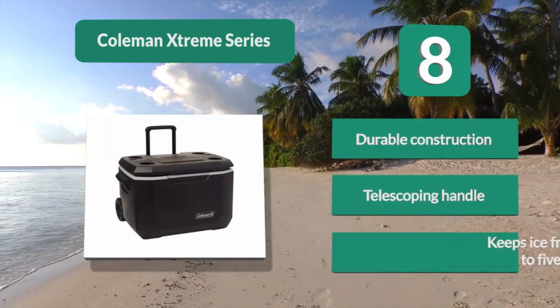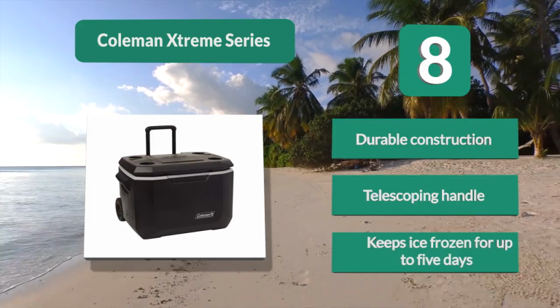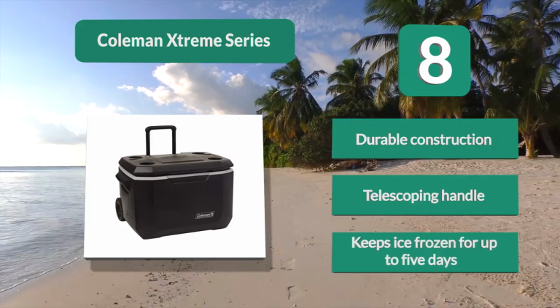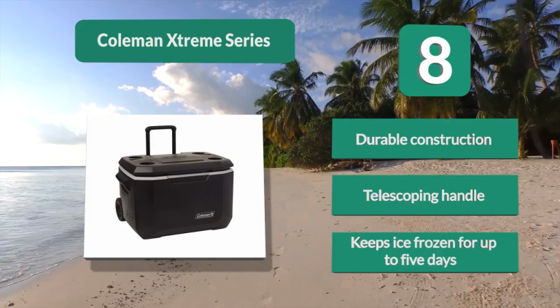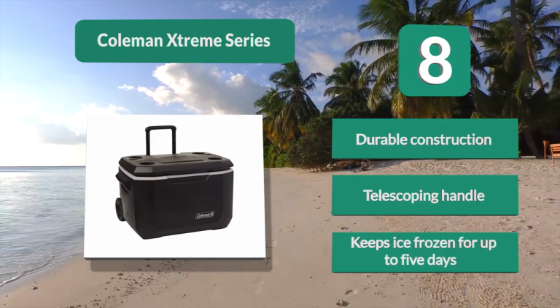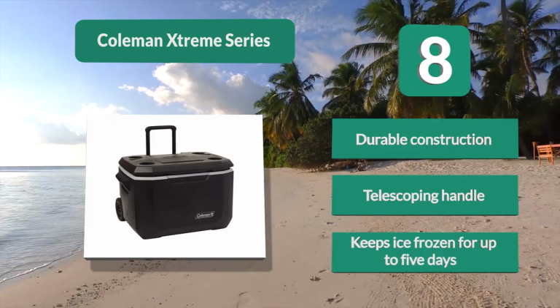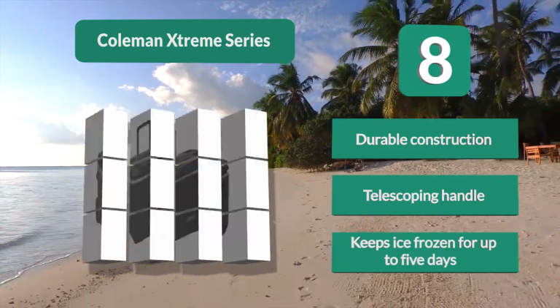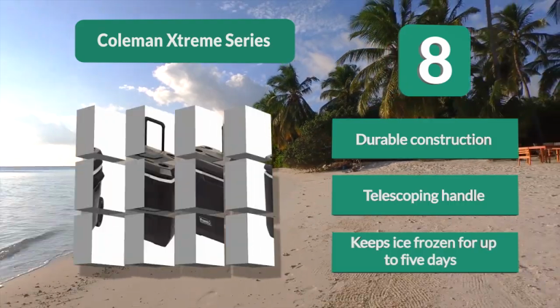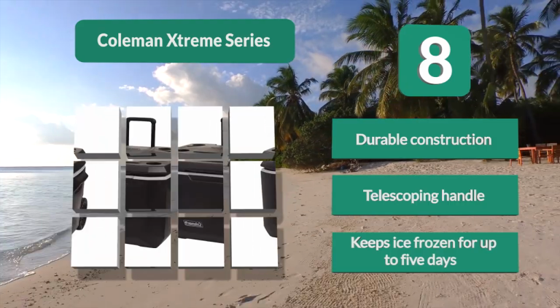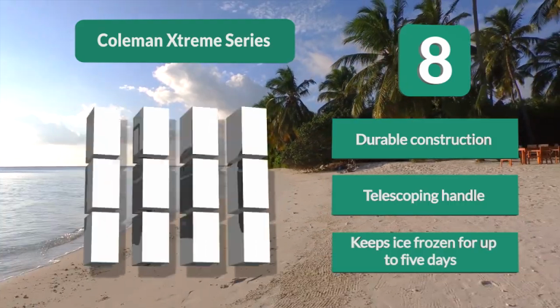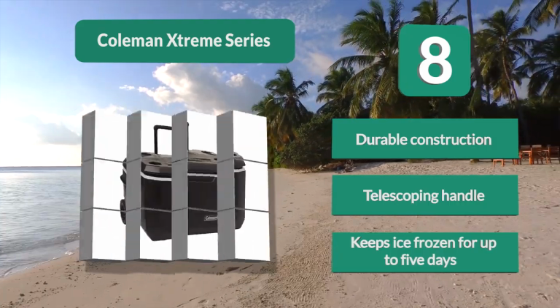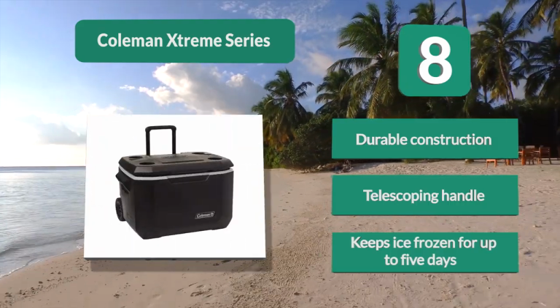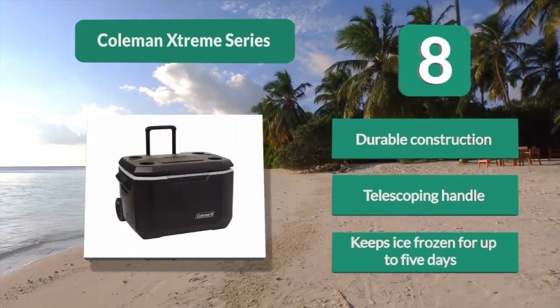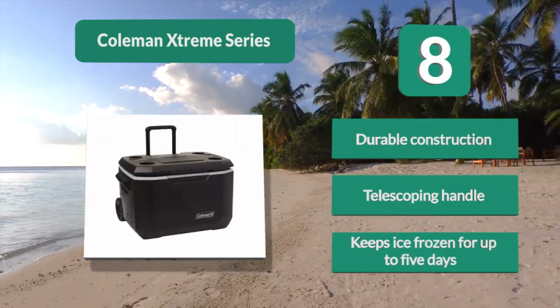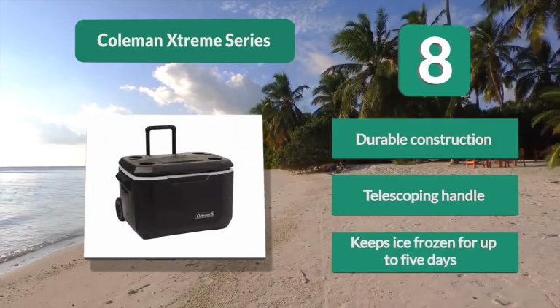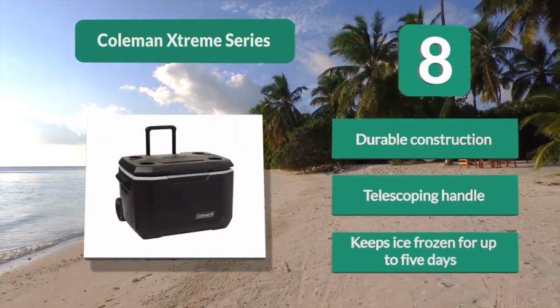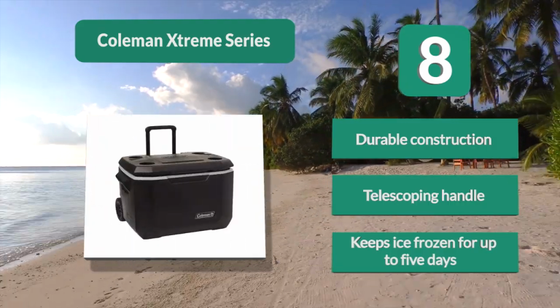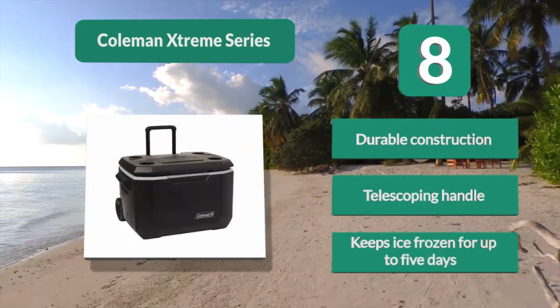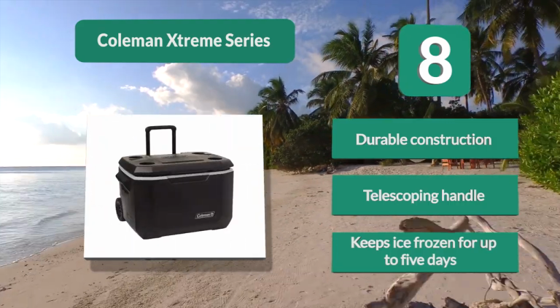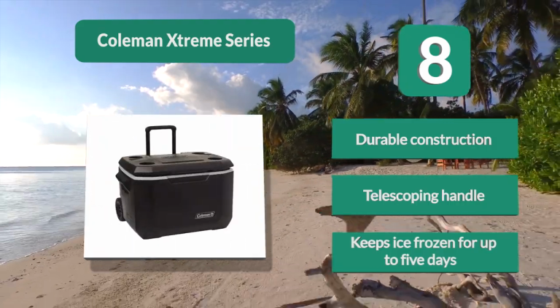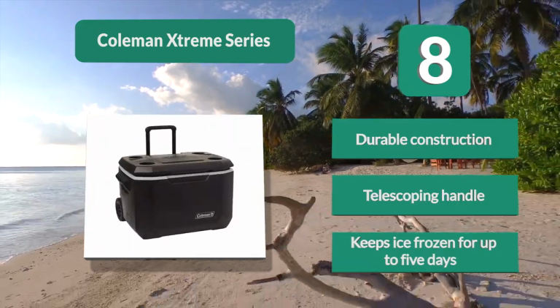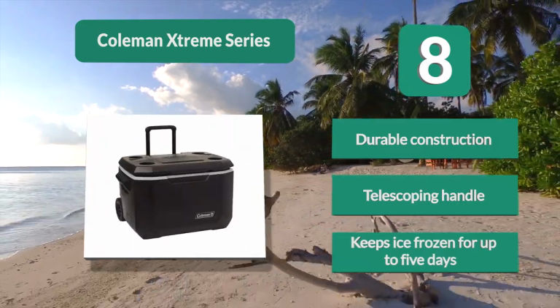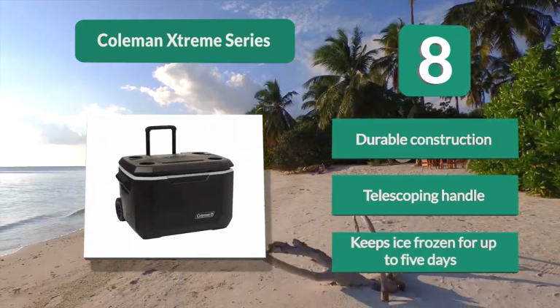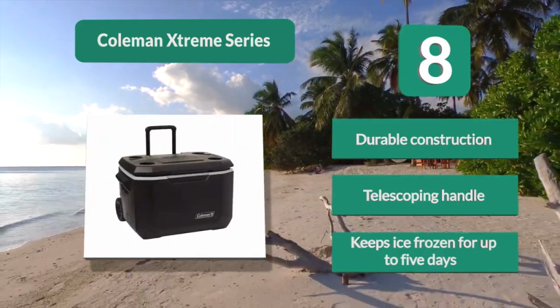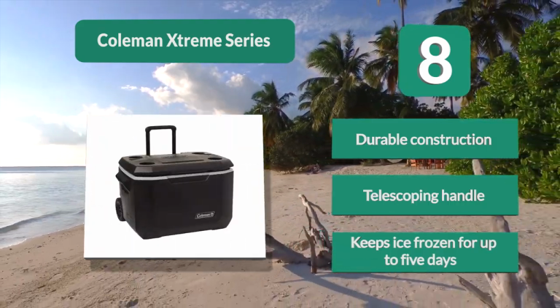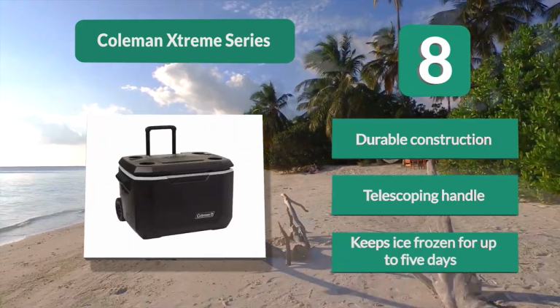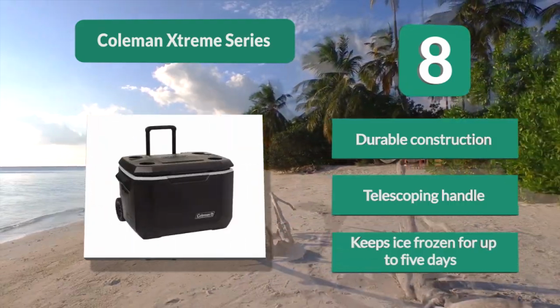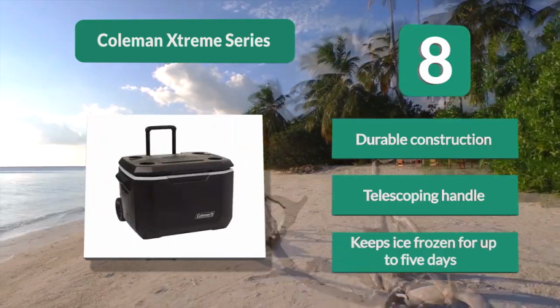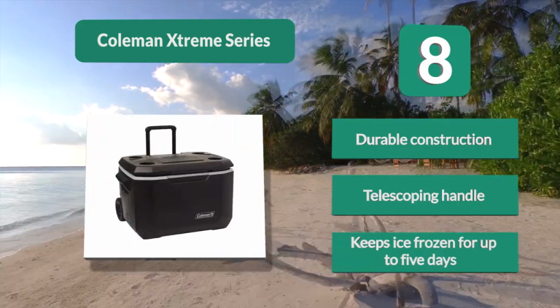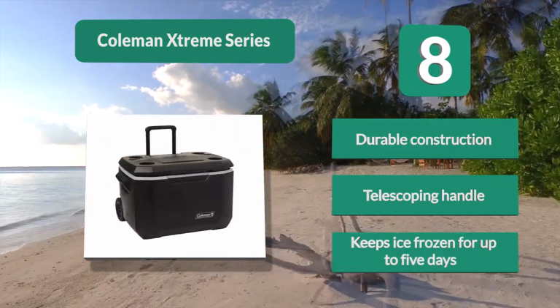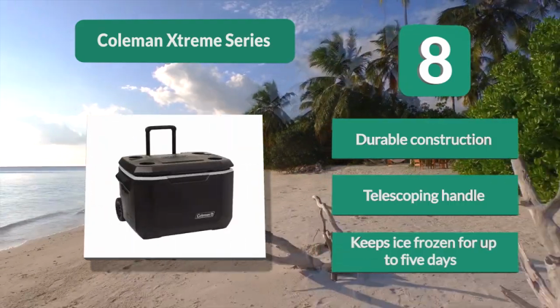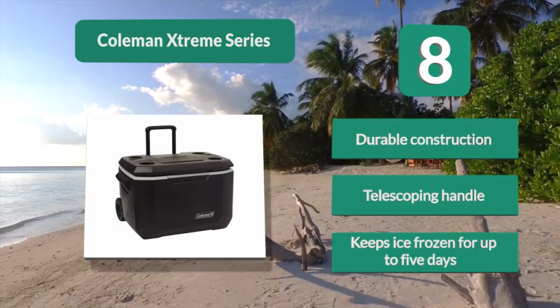Durable construction. Telescoping handle. Keeps ice frozen for up to five days.